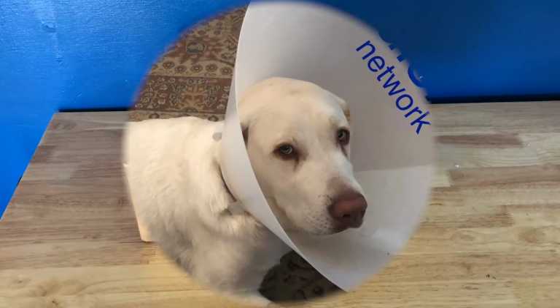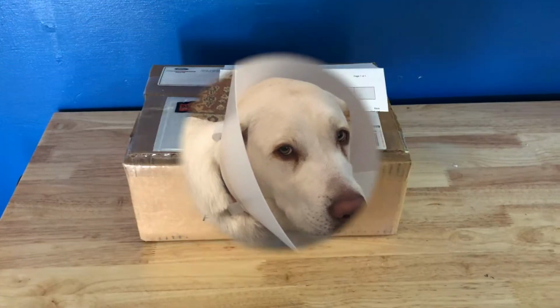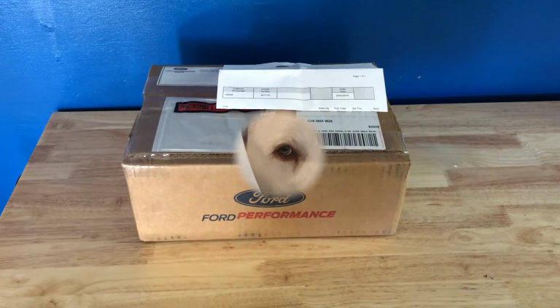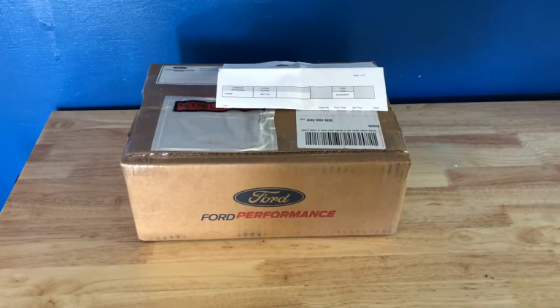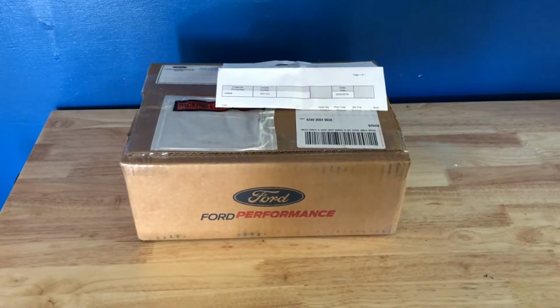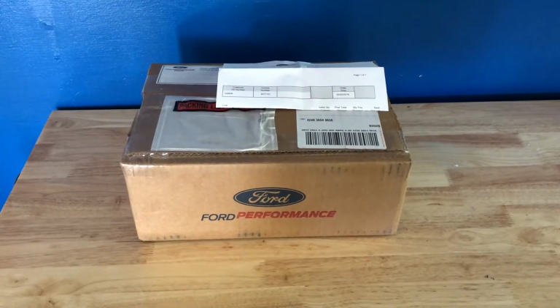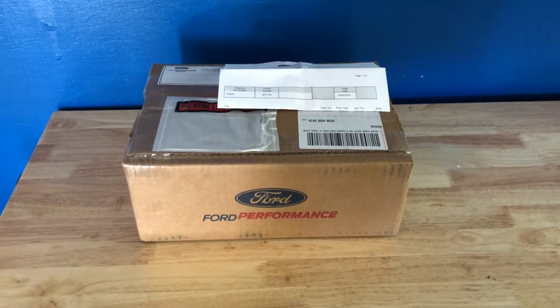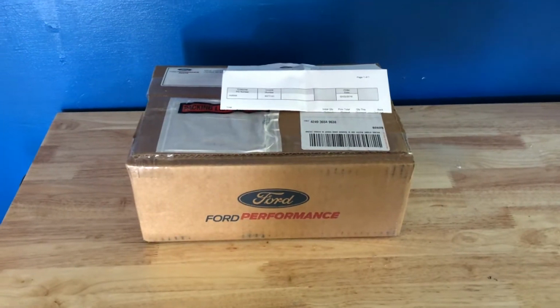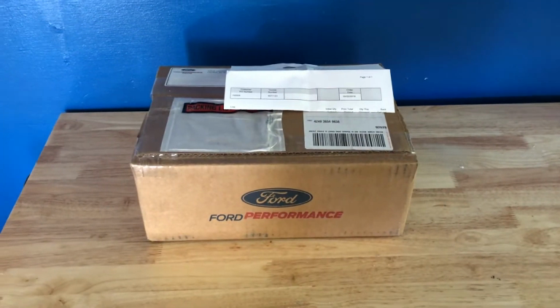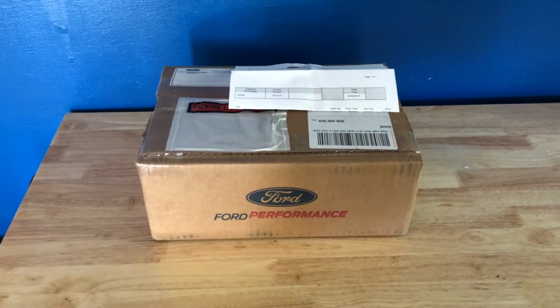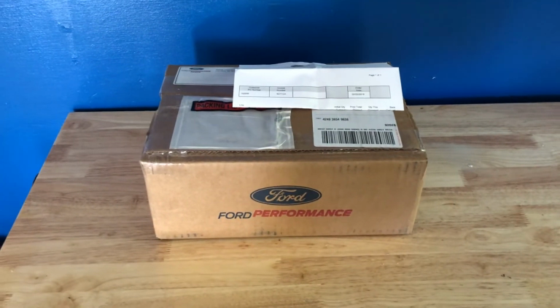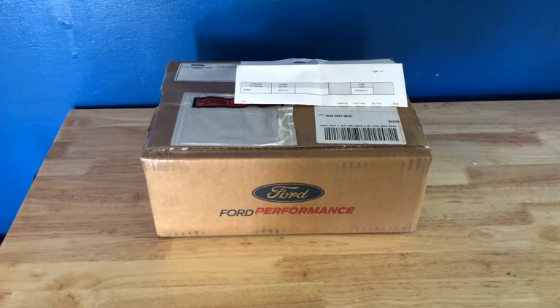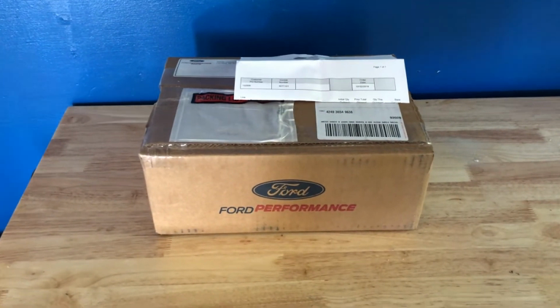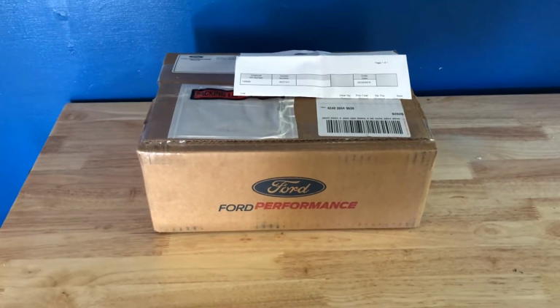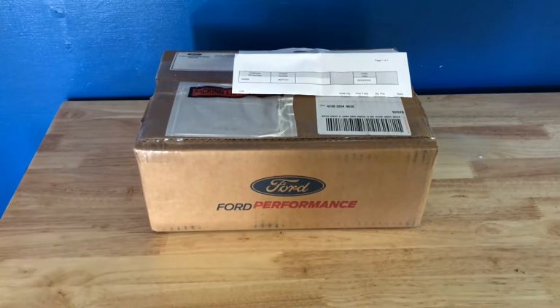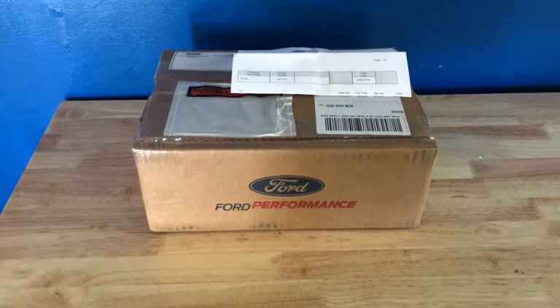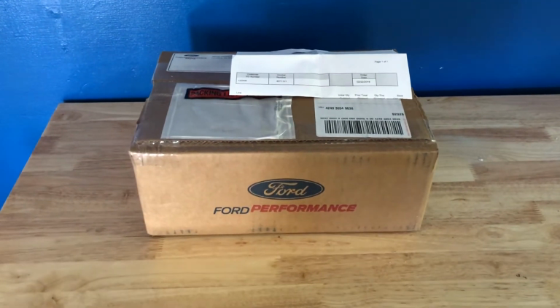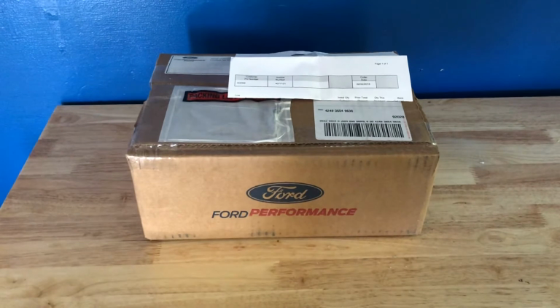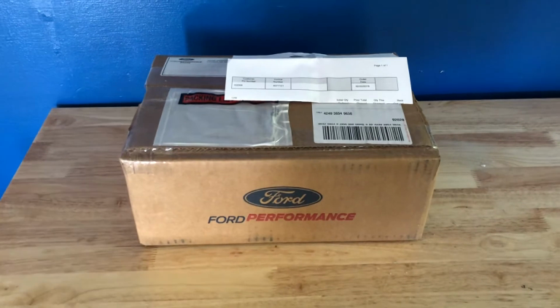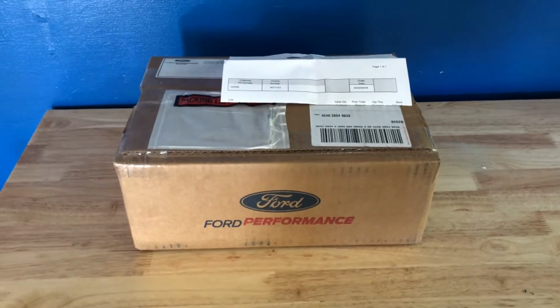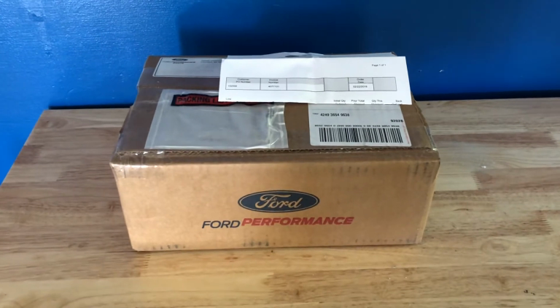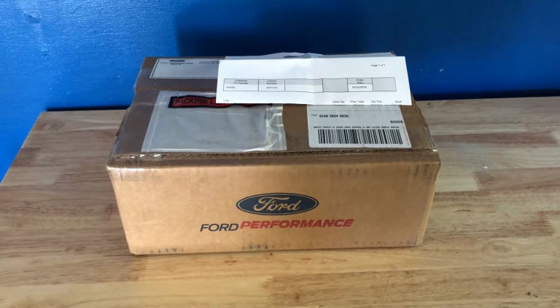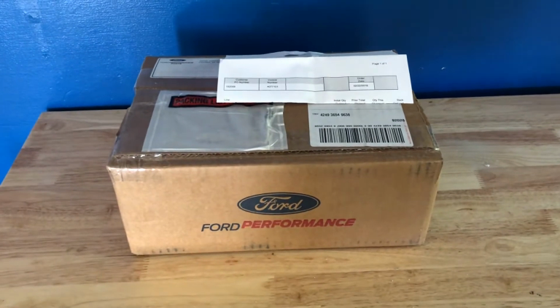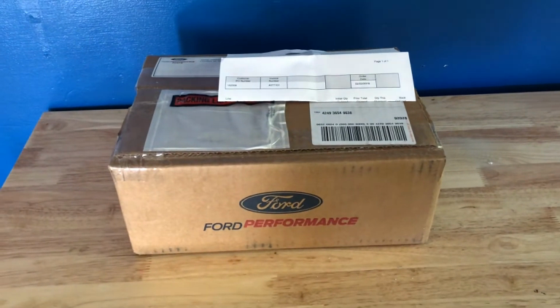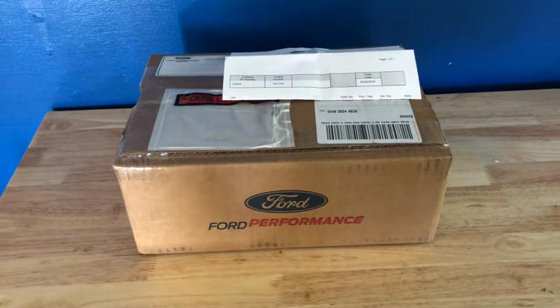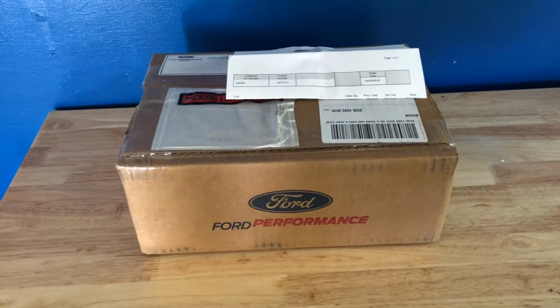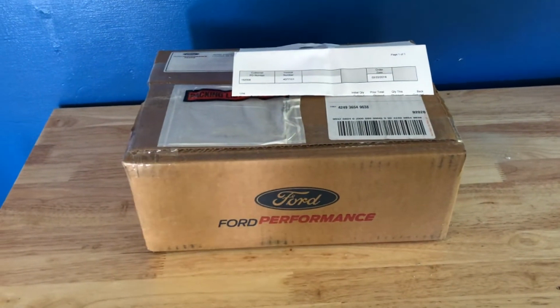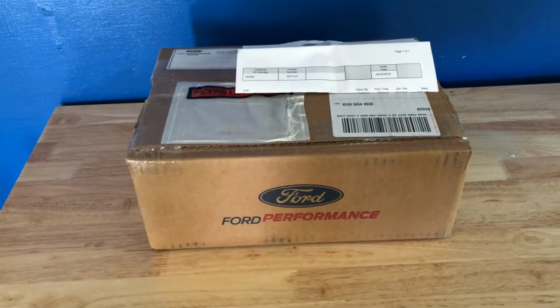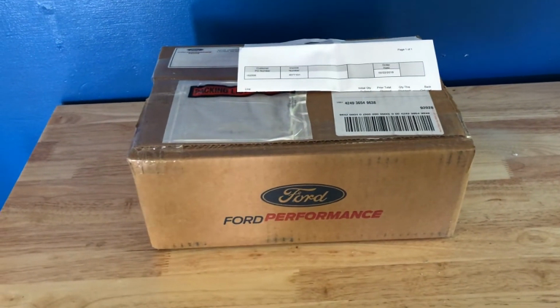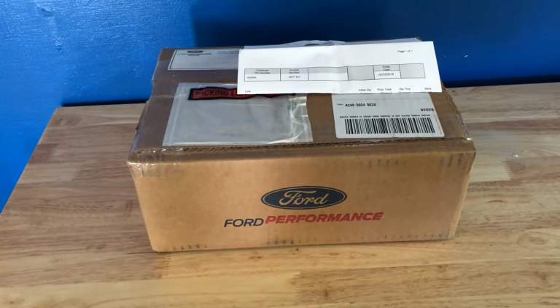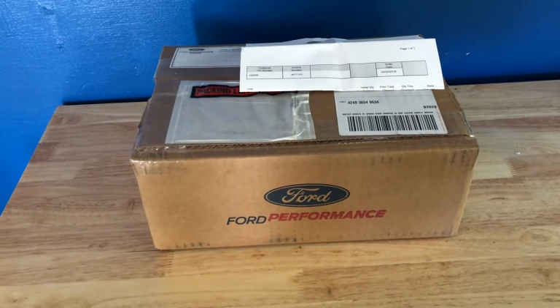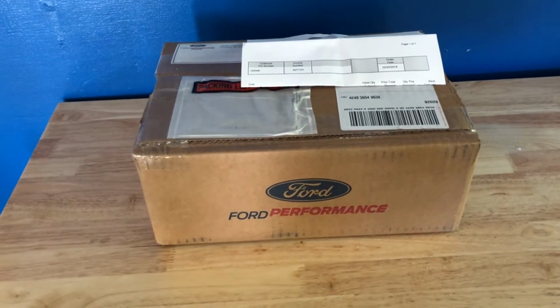Hey everybody, welcome back. Today I've got a project for my 2017 Mustang GT.